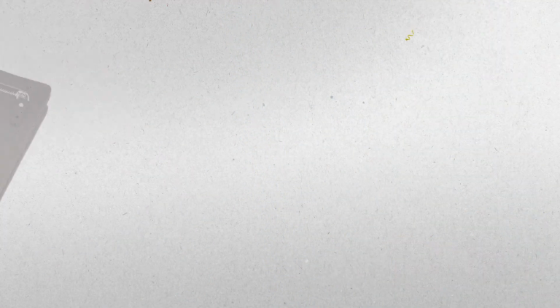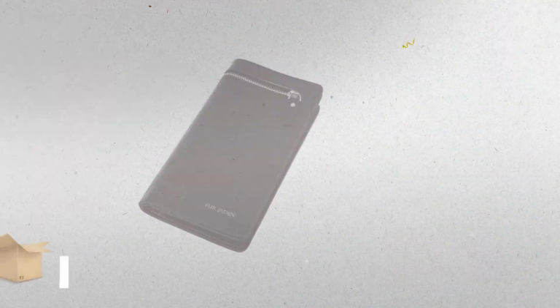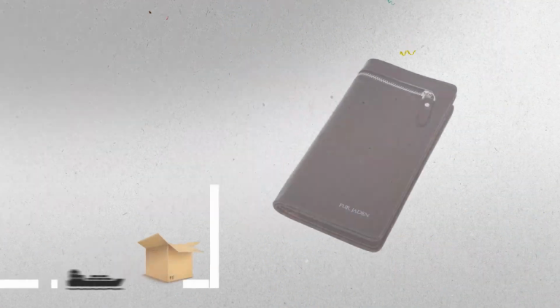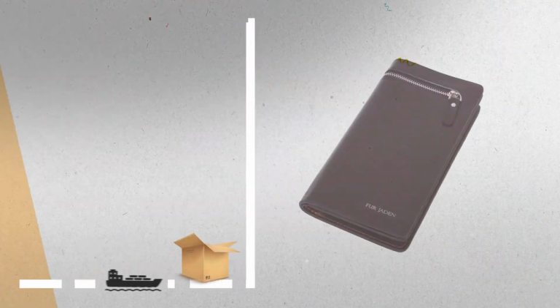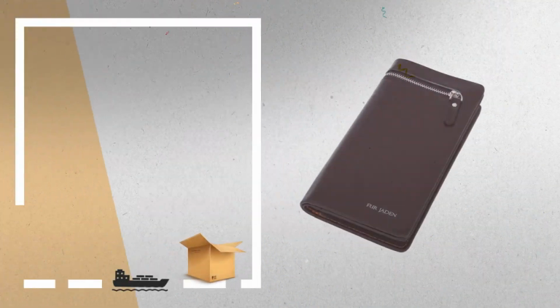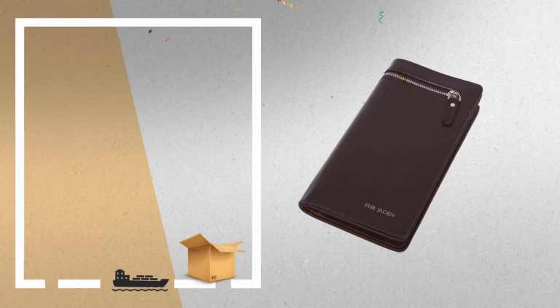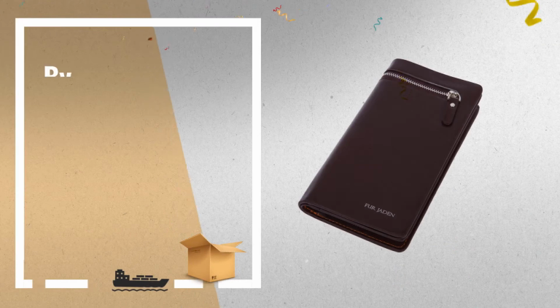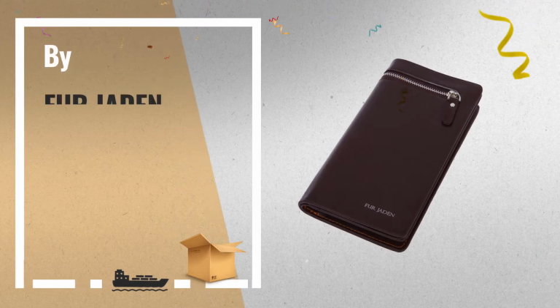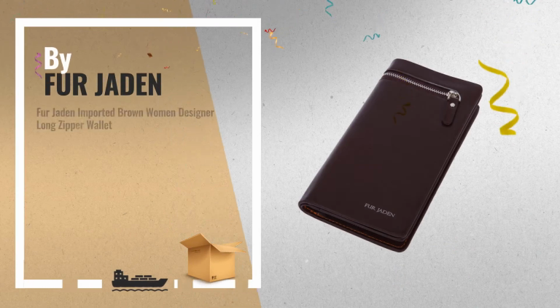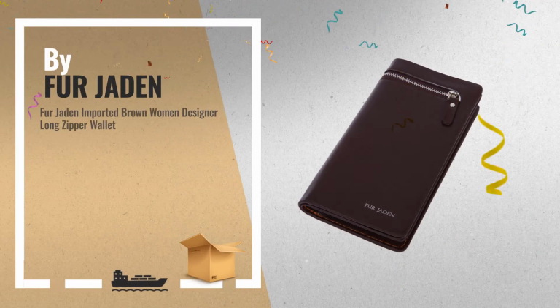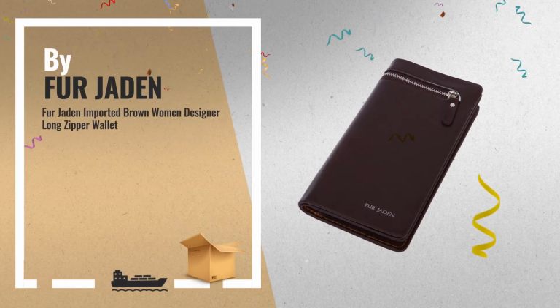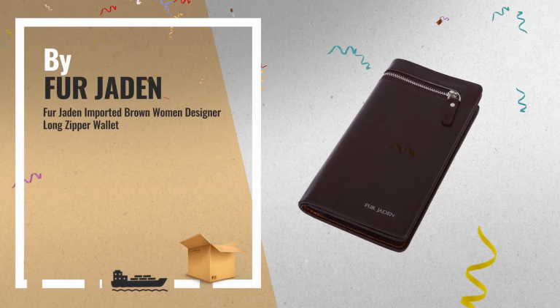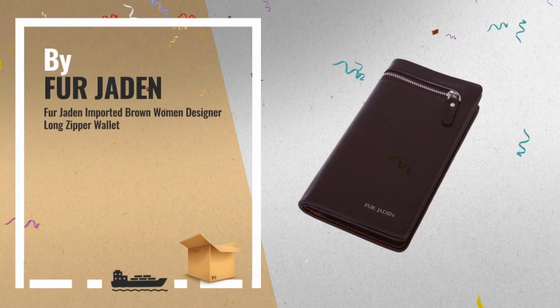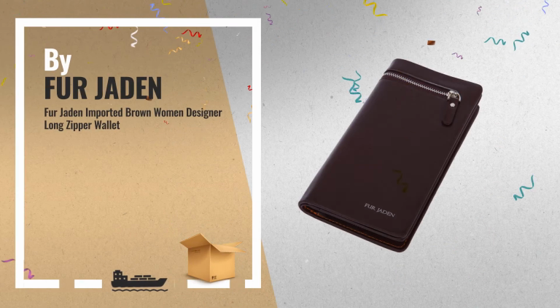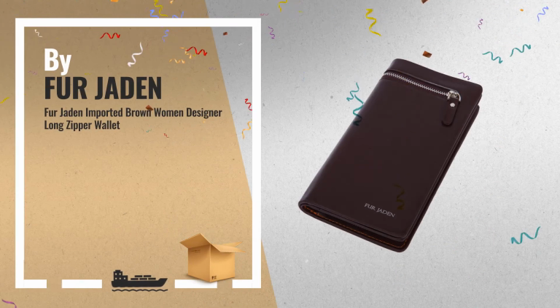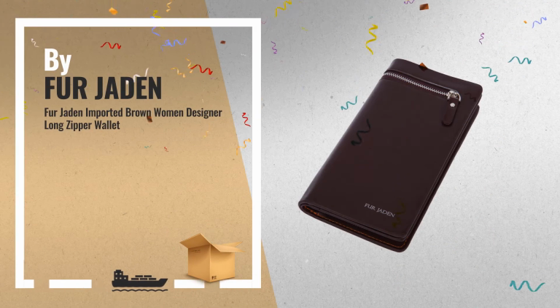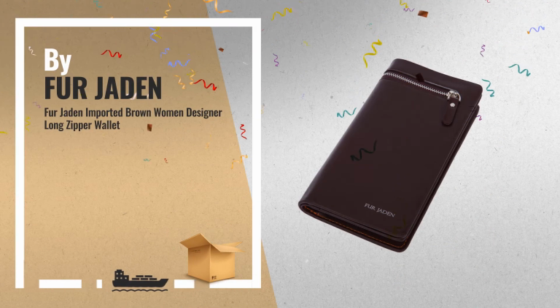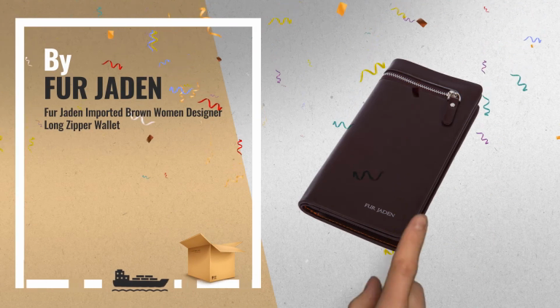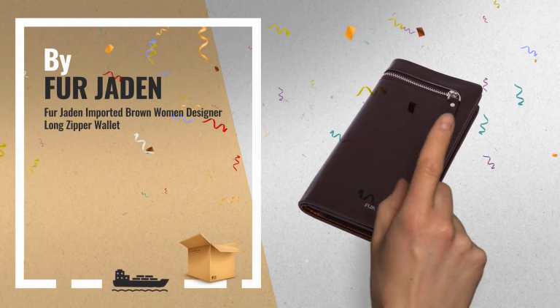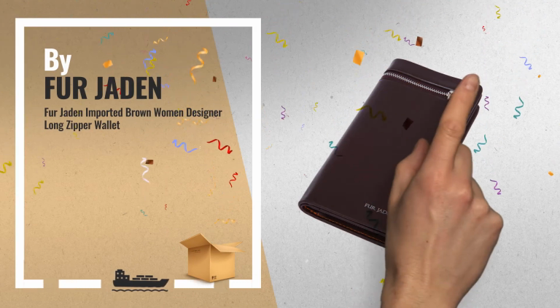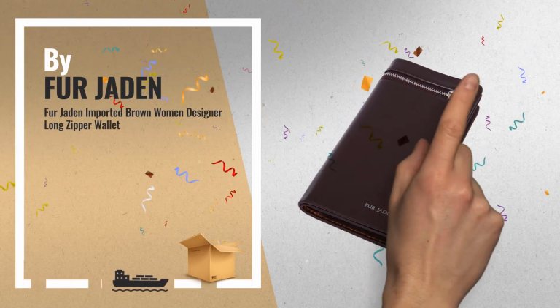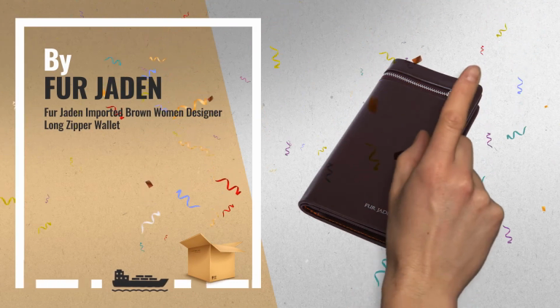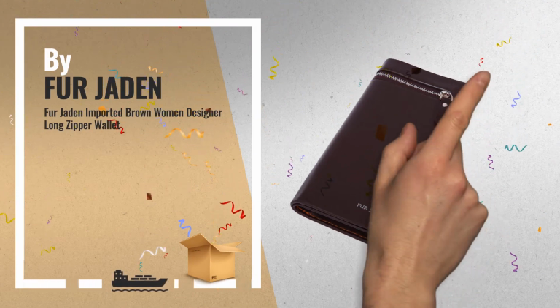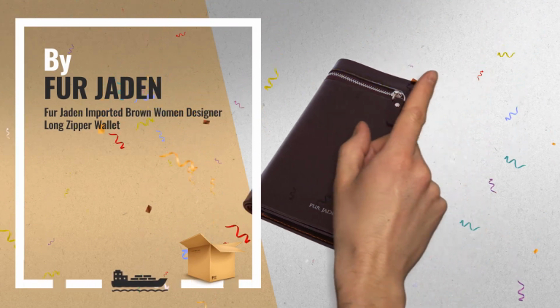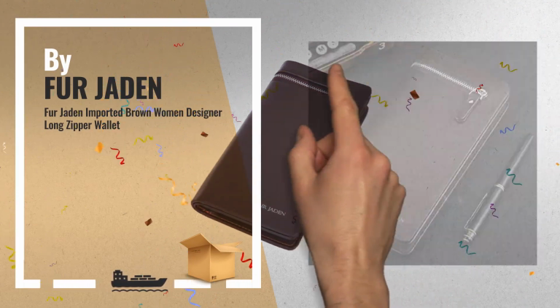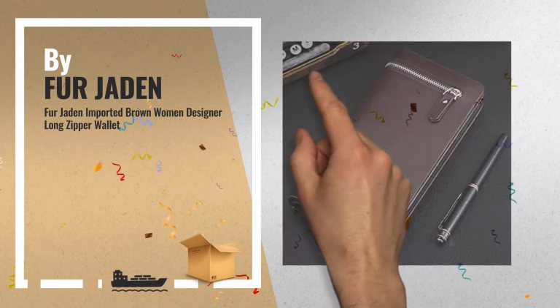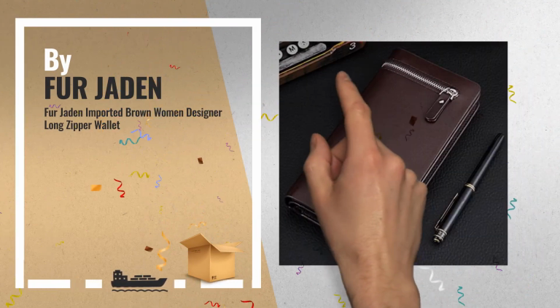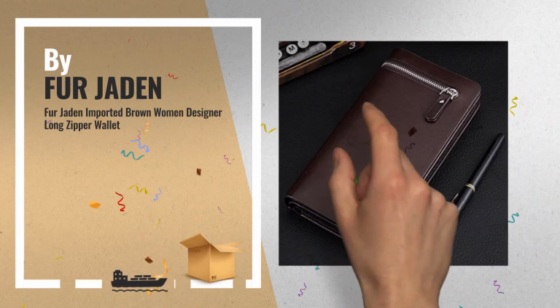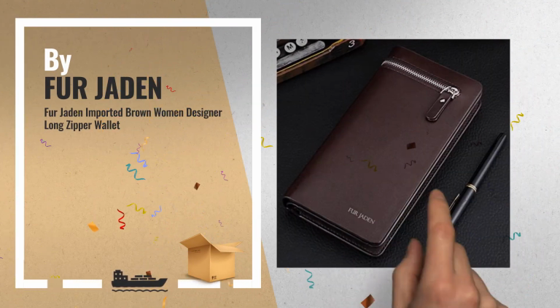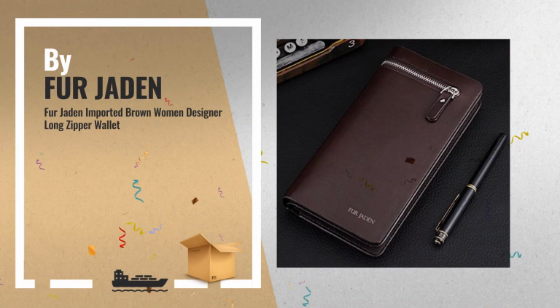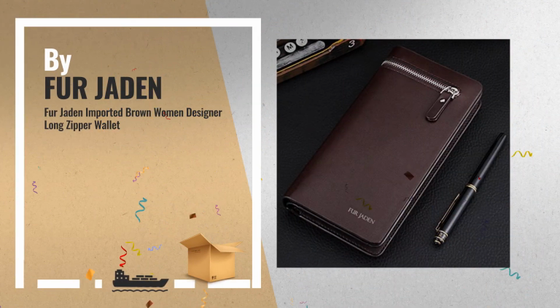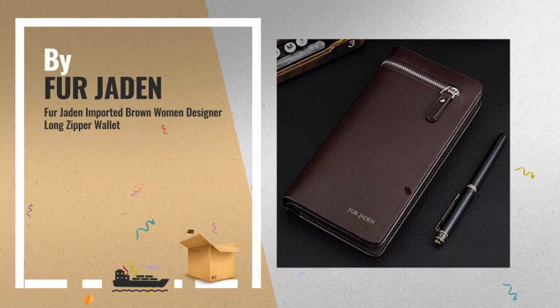Number 2, another great product by Fur Jaden. A great deal you shouldn't miss.